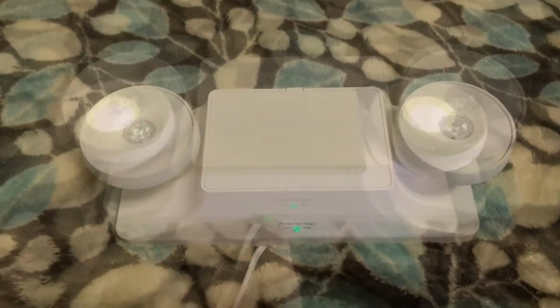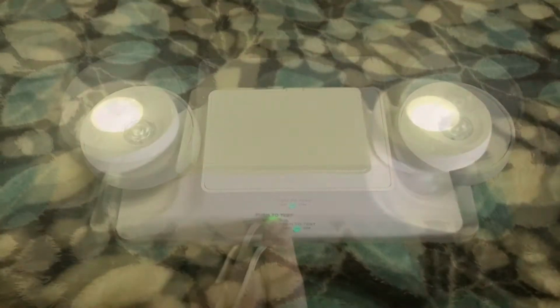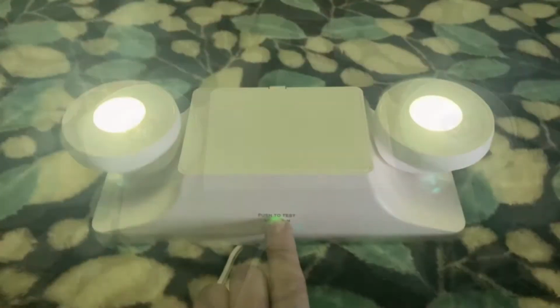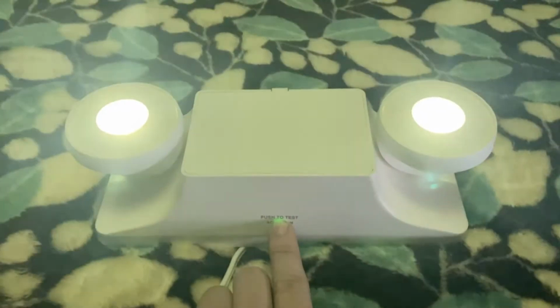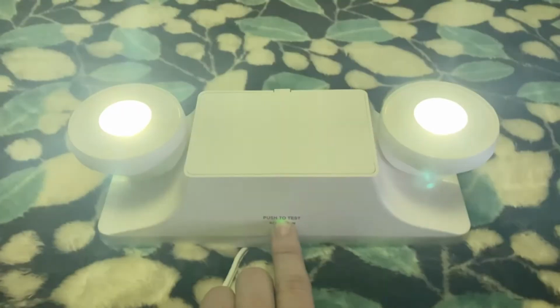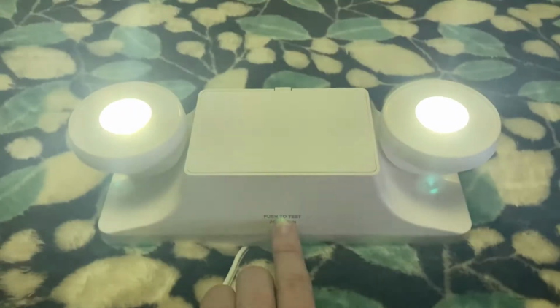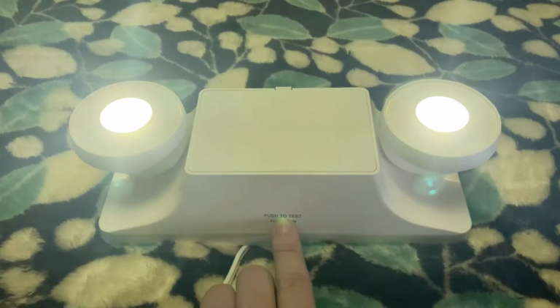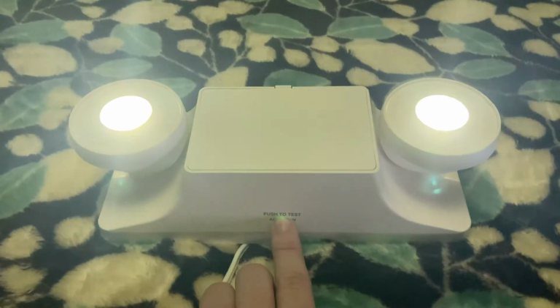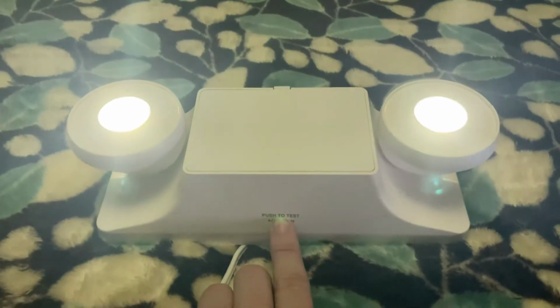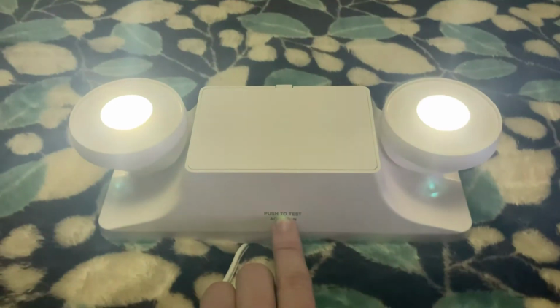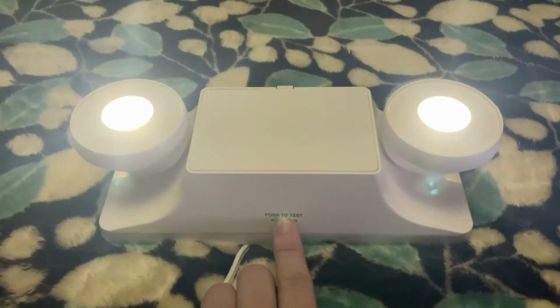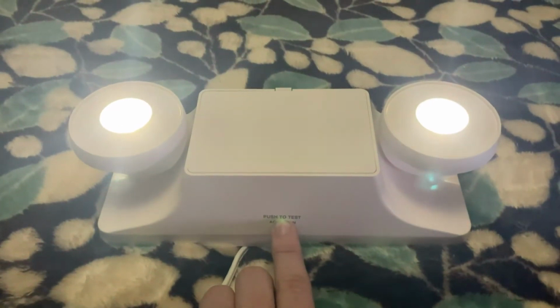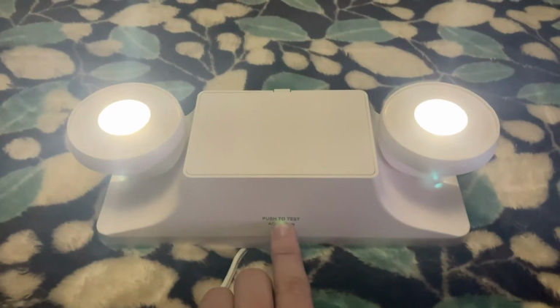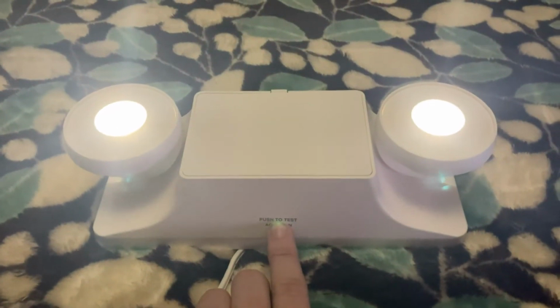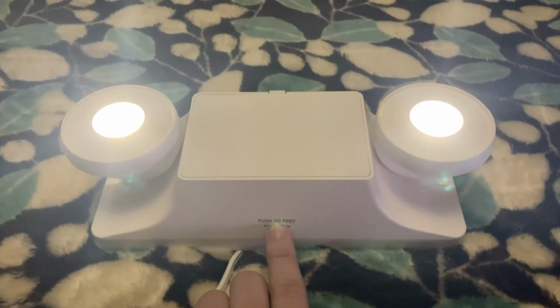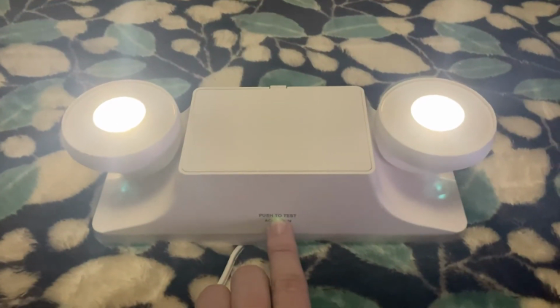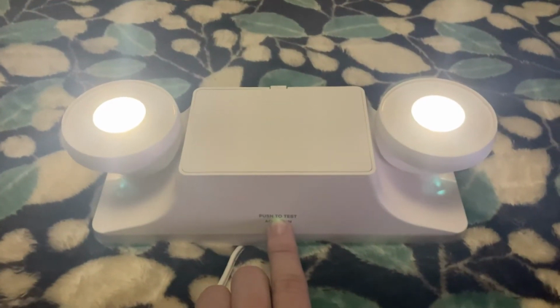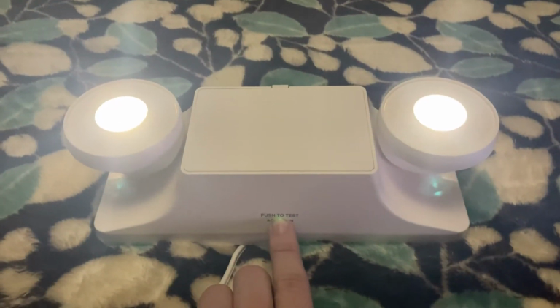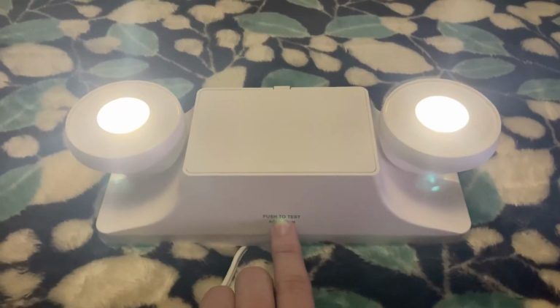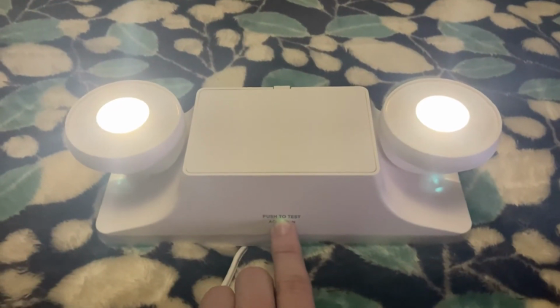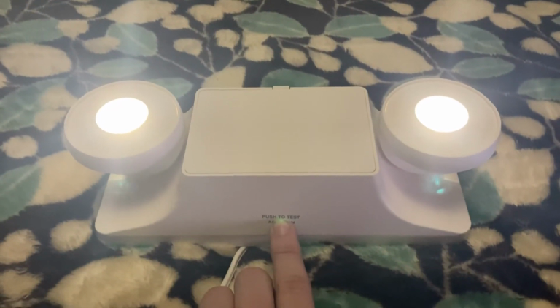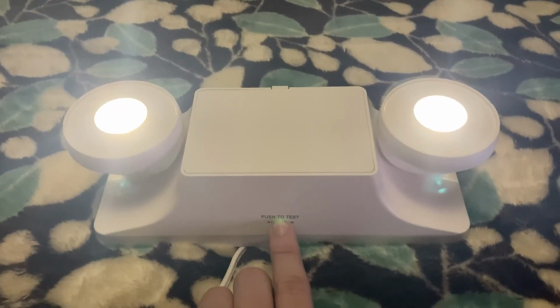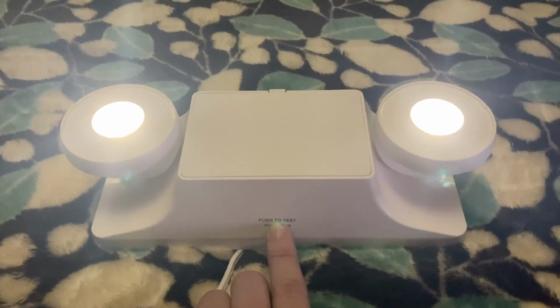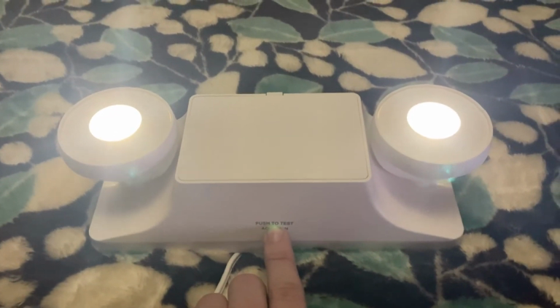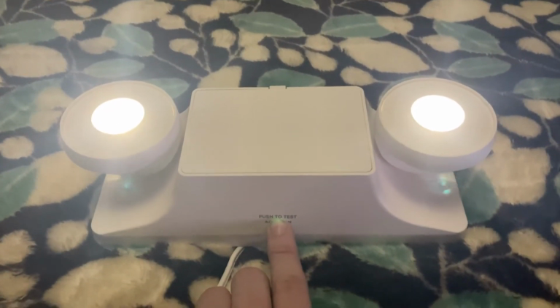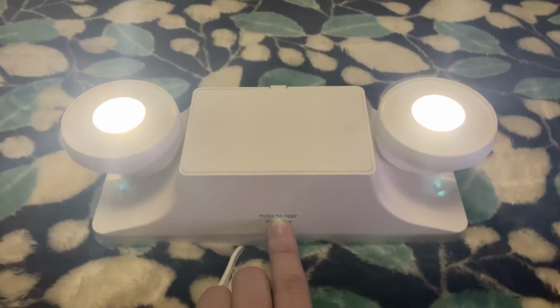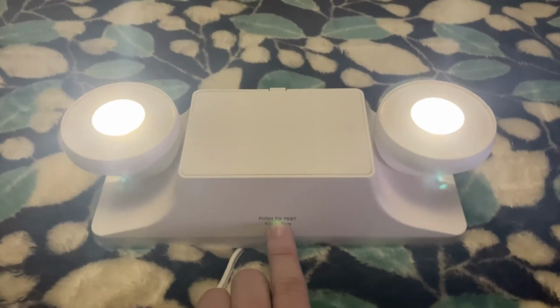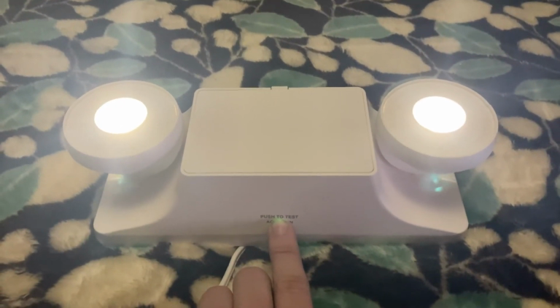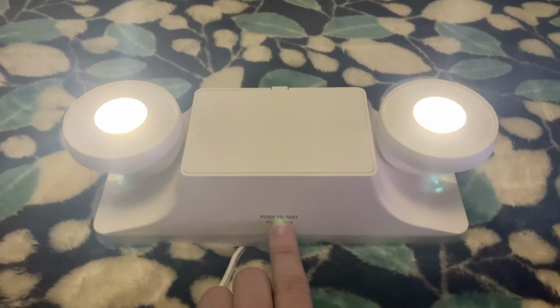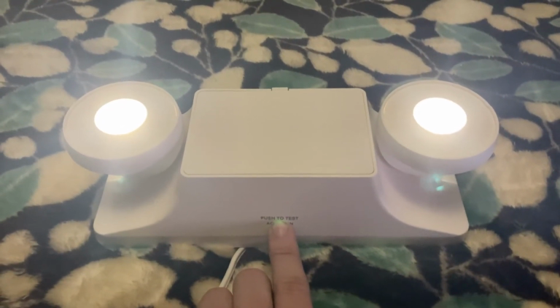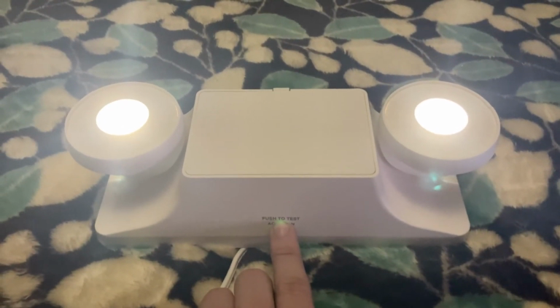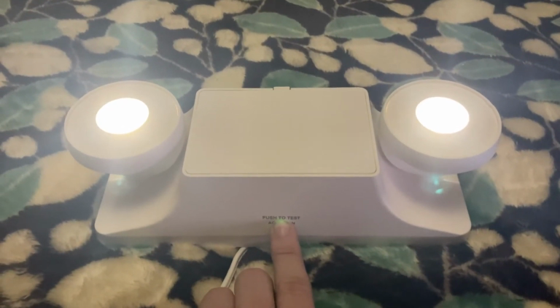Once the battery is connected, though, the EZ-2L is very, very bright.